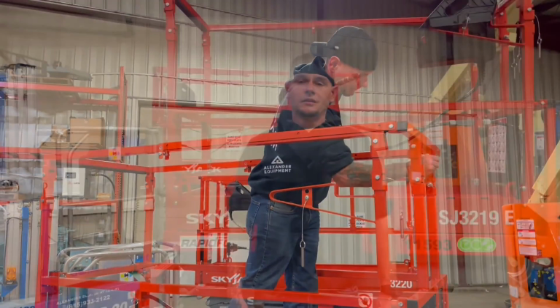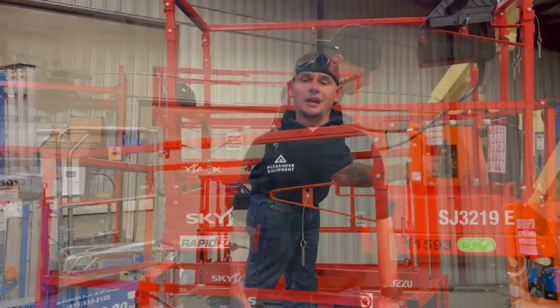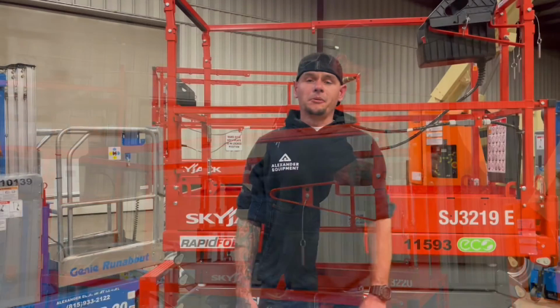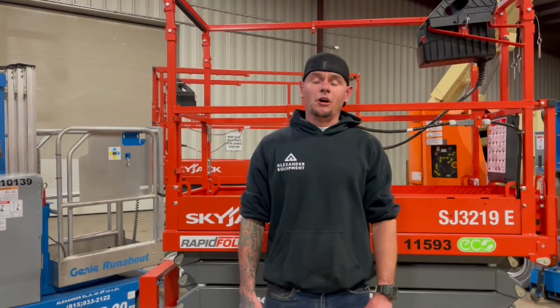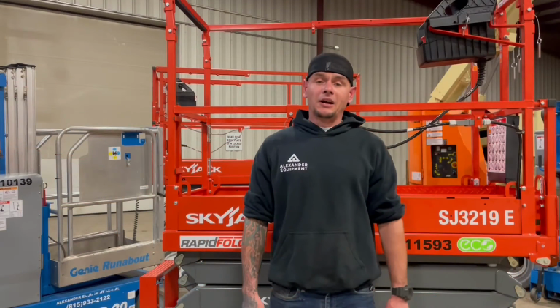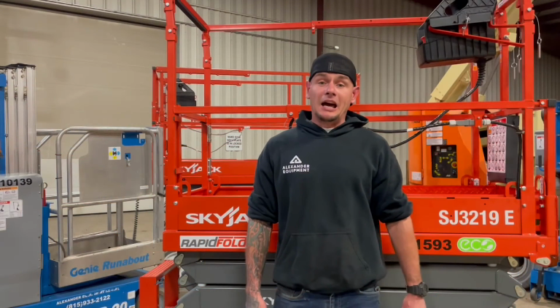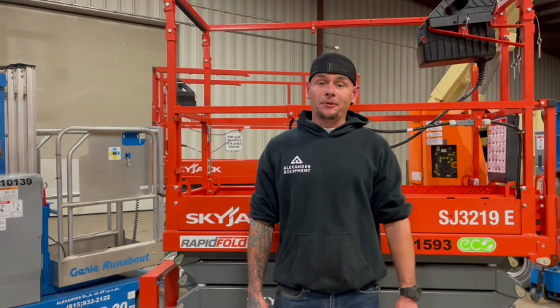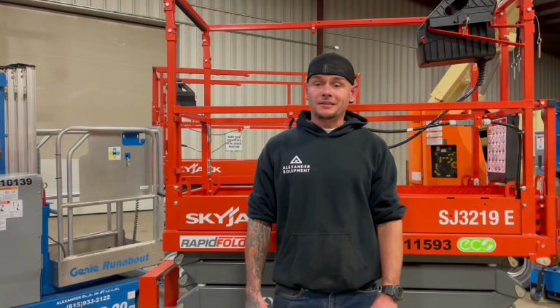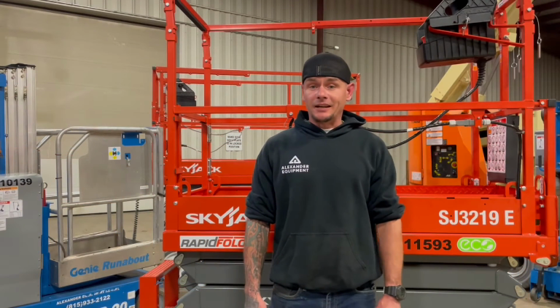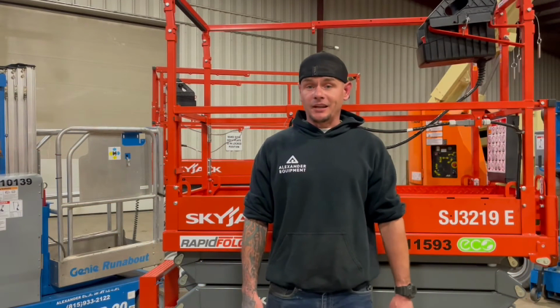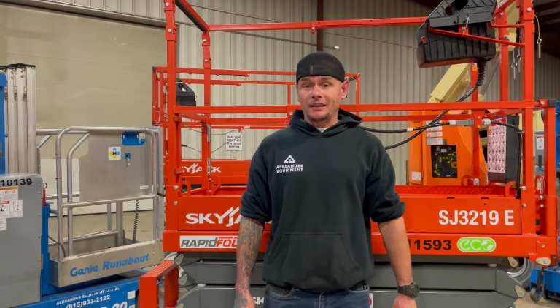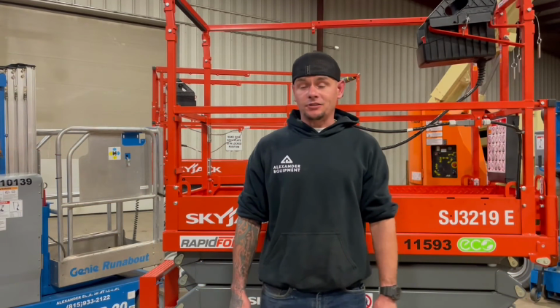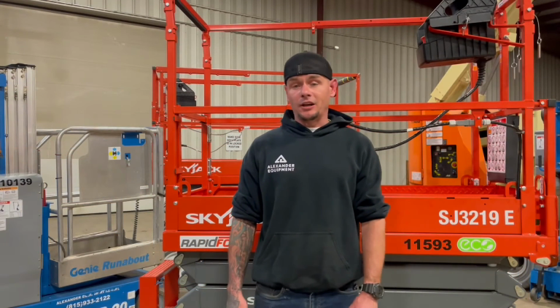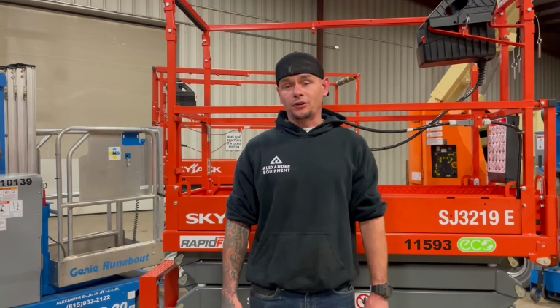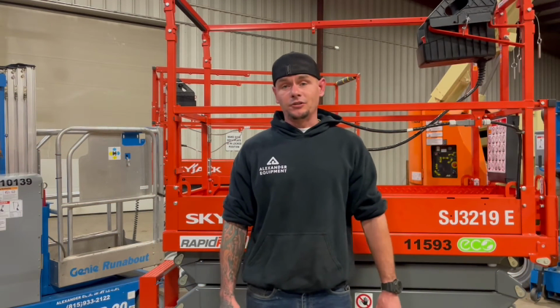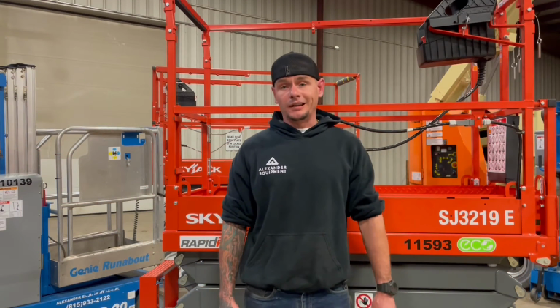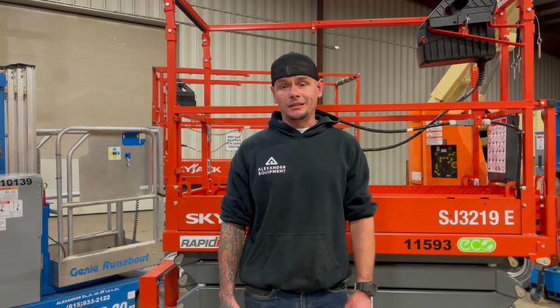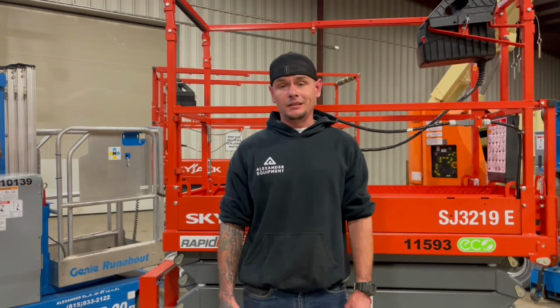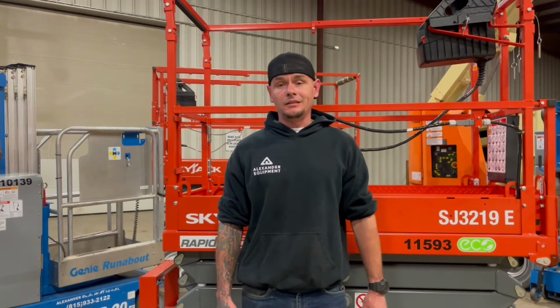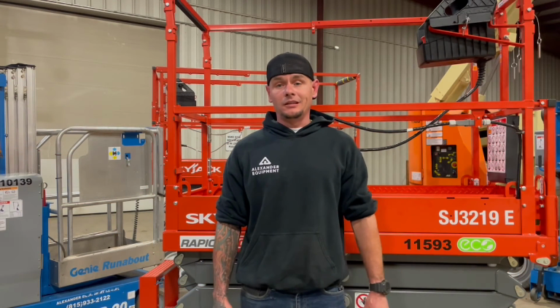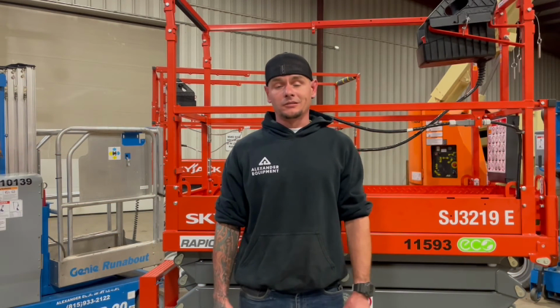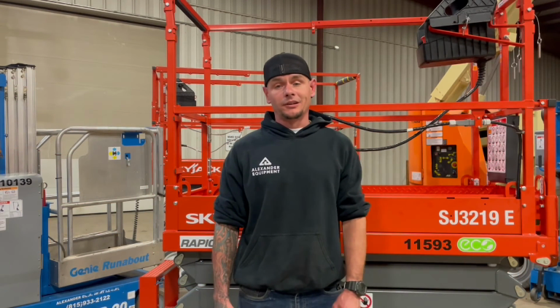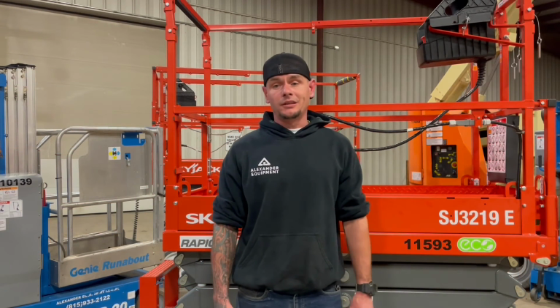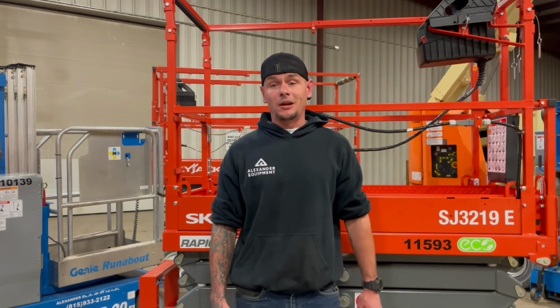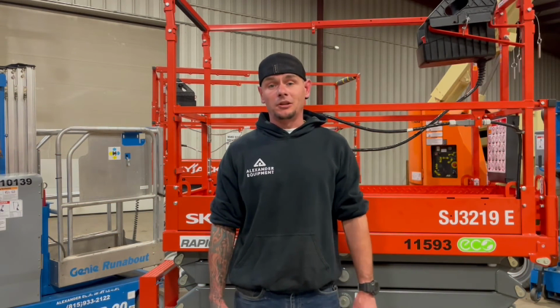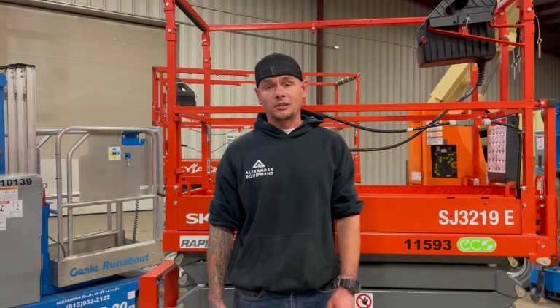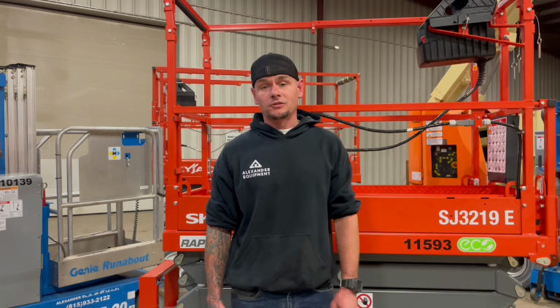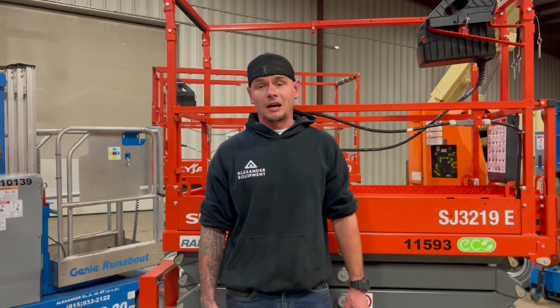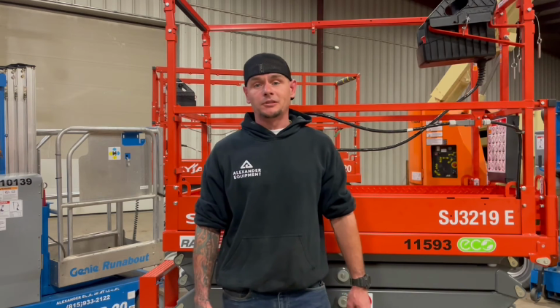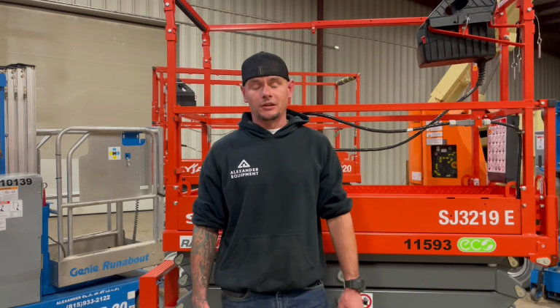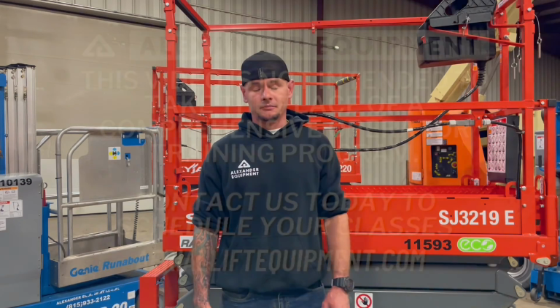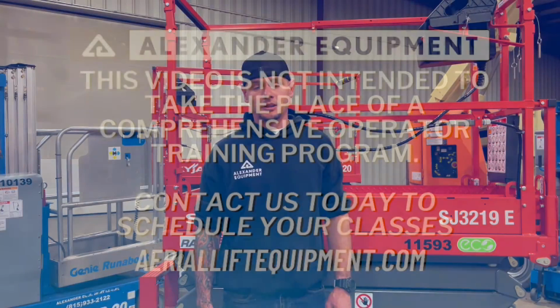Today we went over how to operate a Skyjack SJ3219E Eco Series. If you have any questions or comments, go ahead and leave them below.